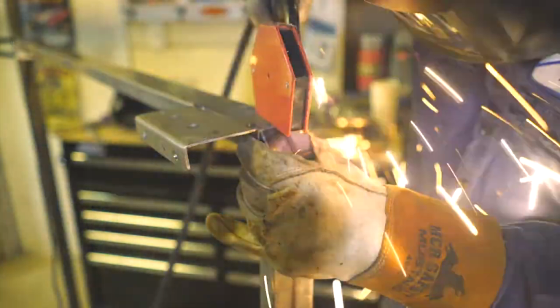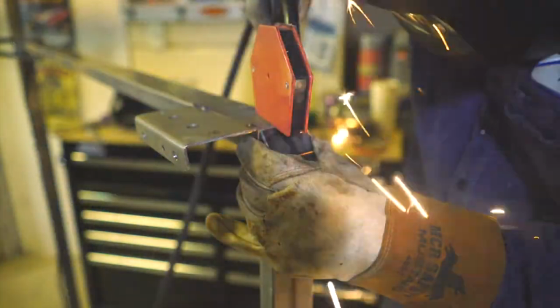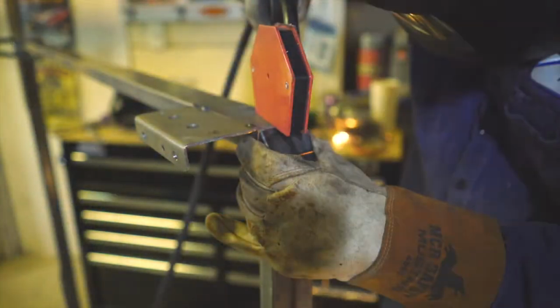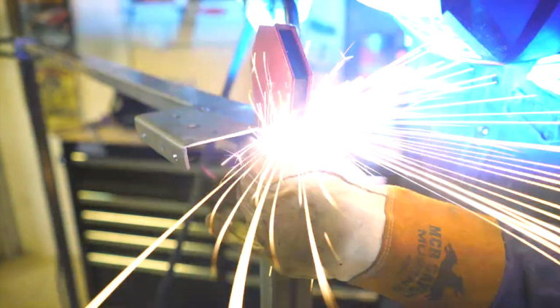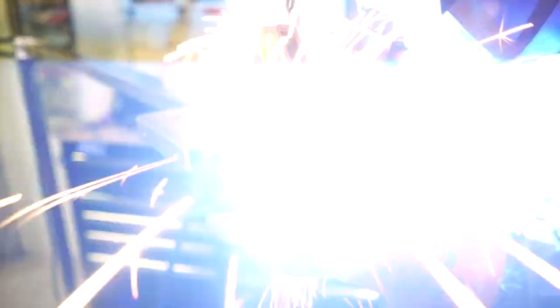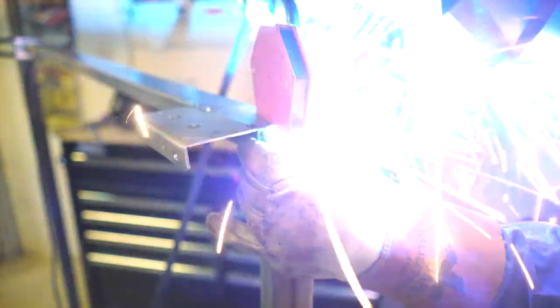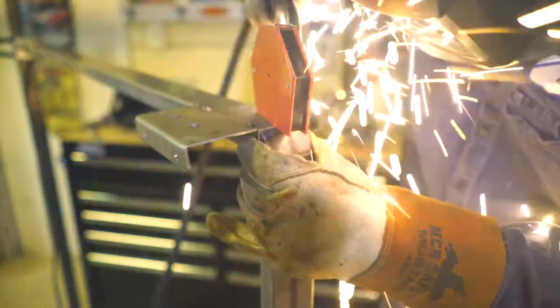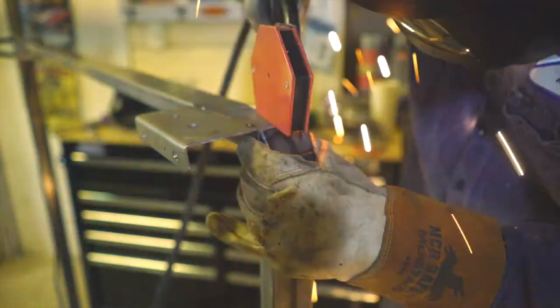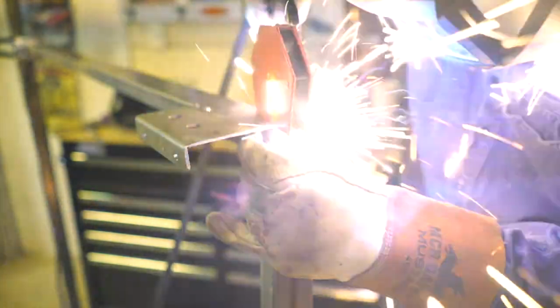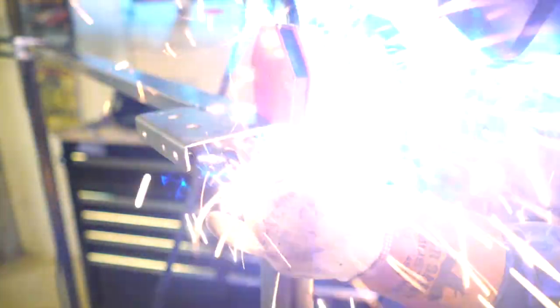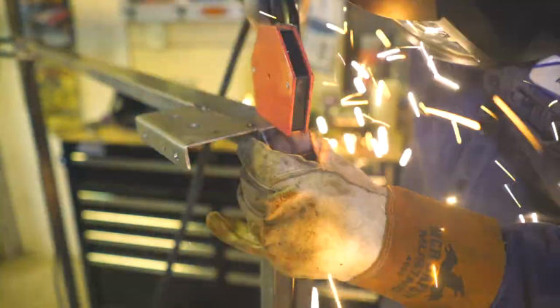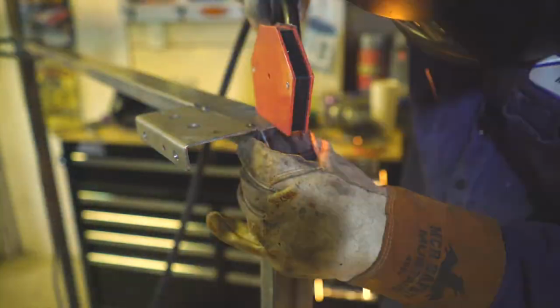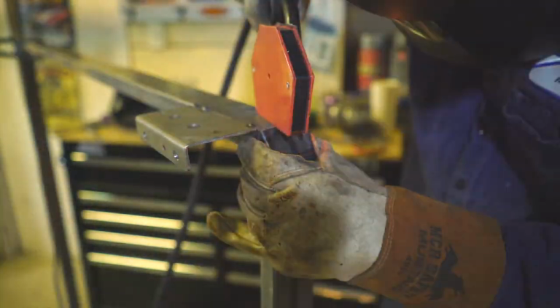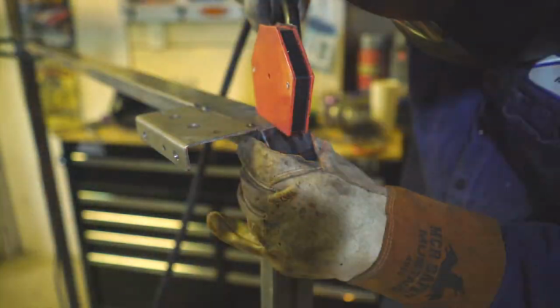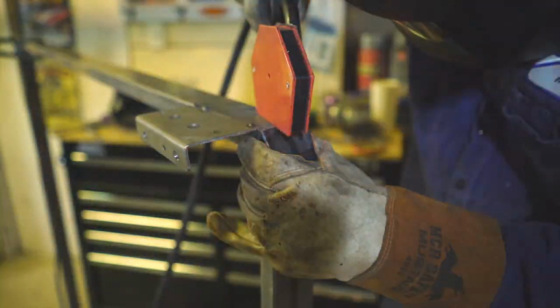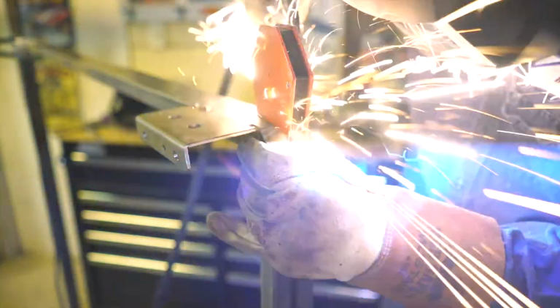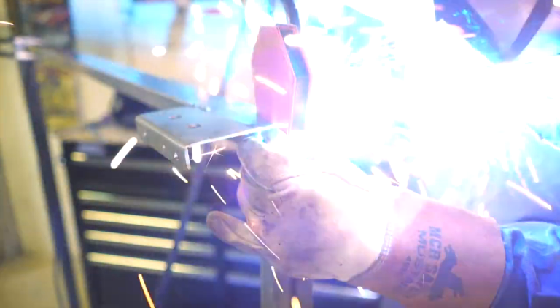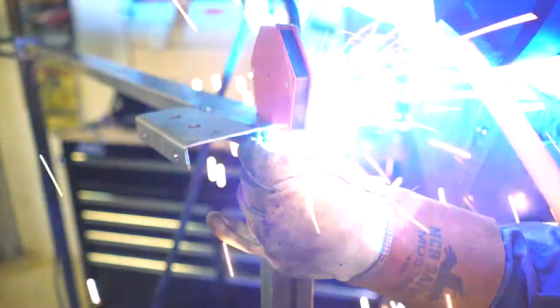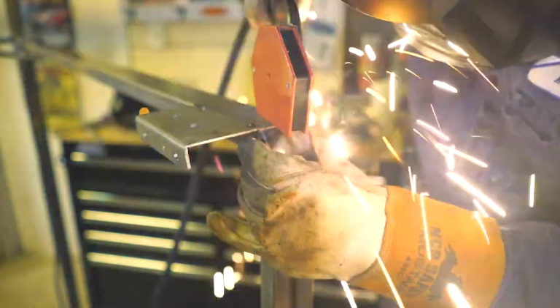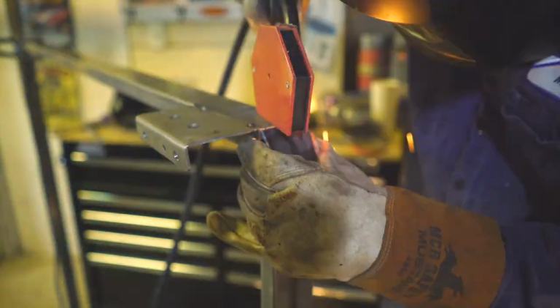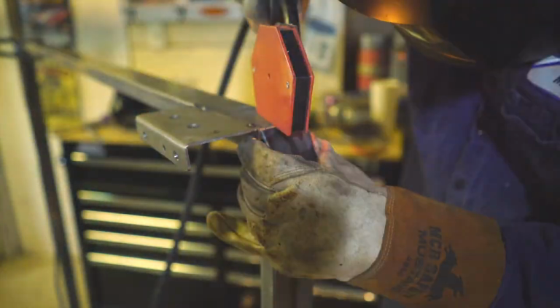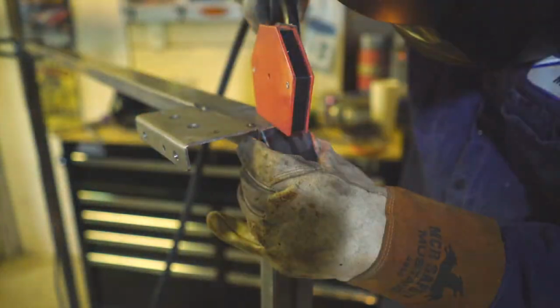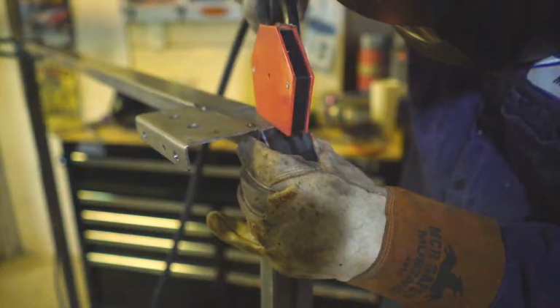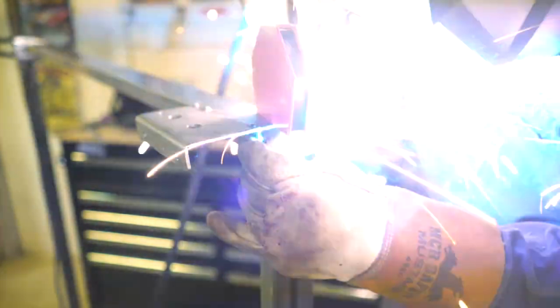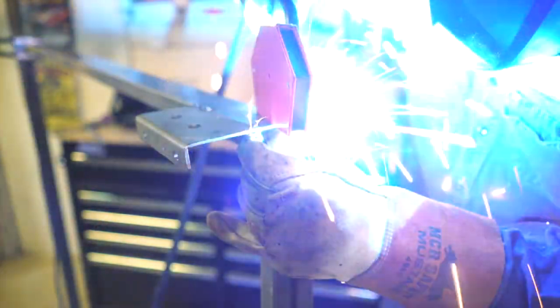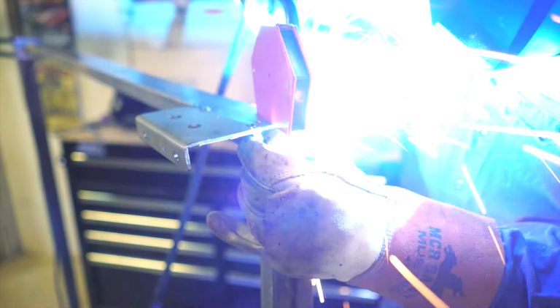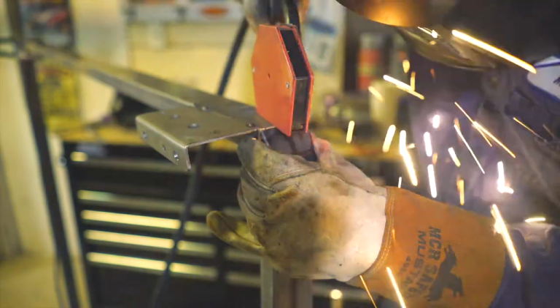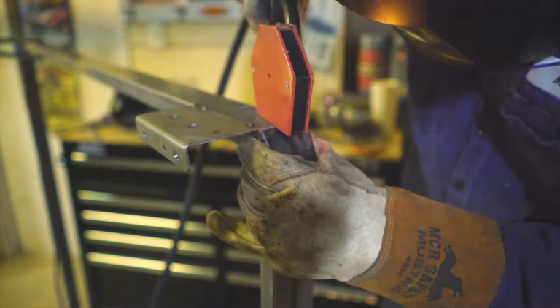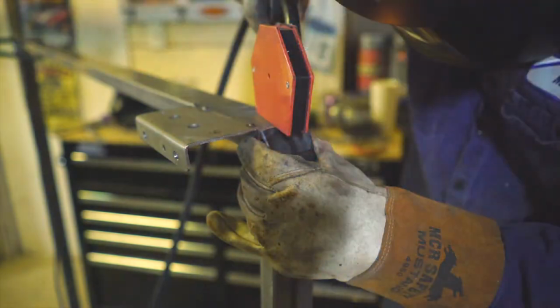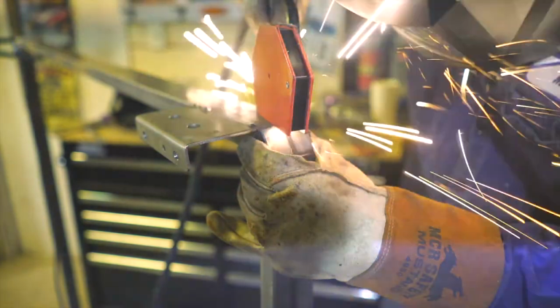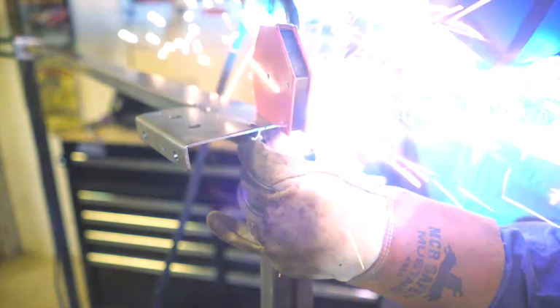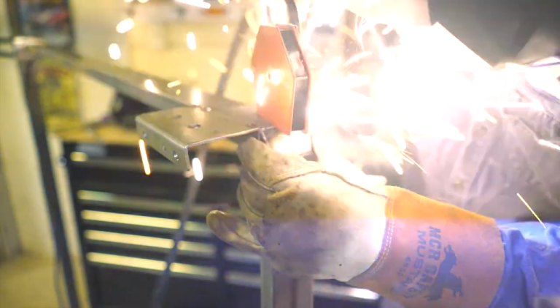On these corners I cut out little triangle pieces and I just welded them in. It worked out pretty good.